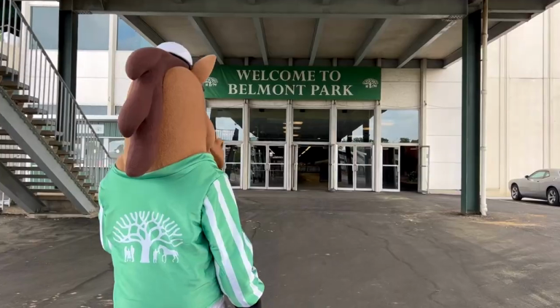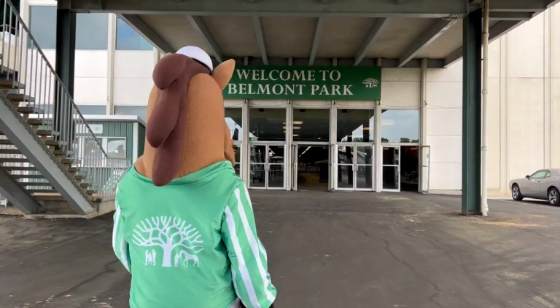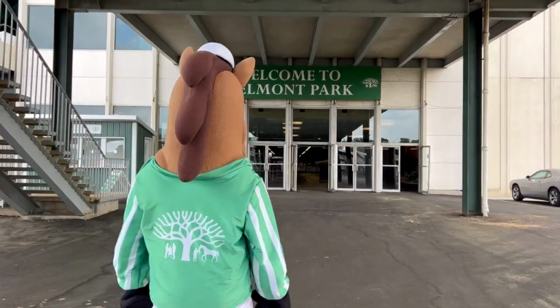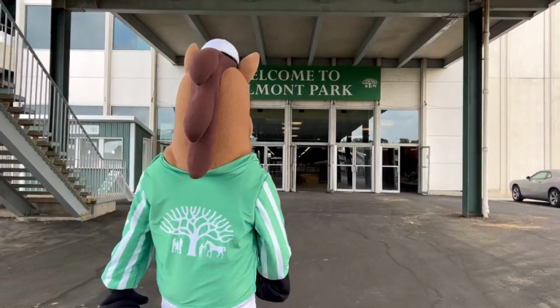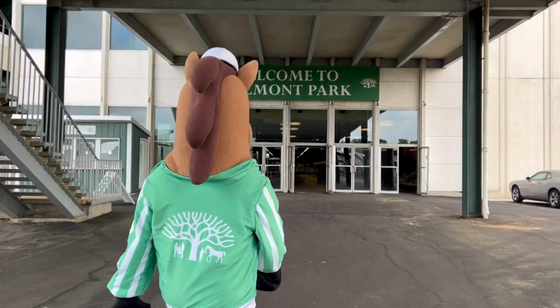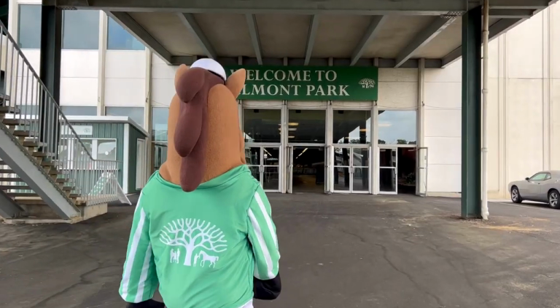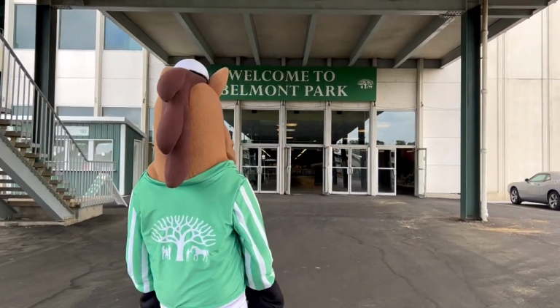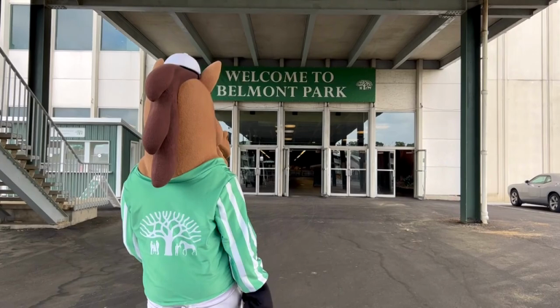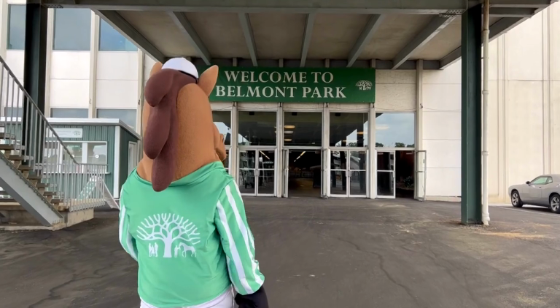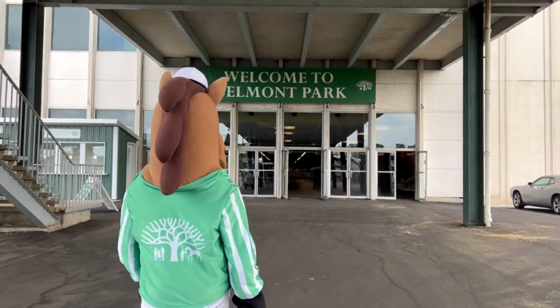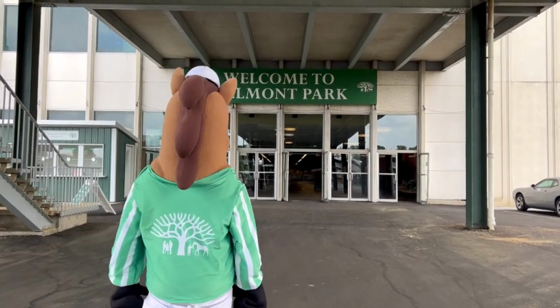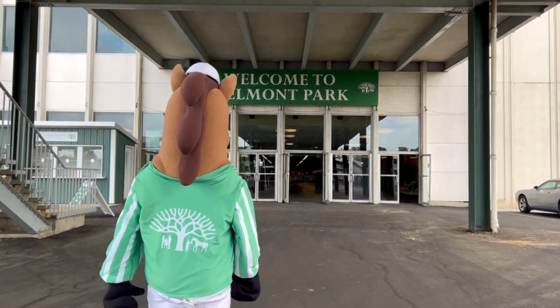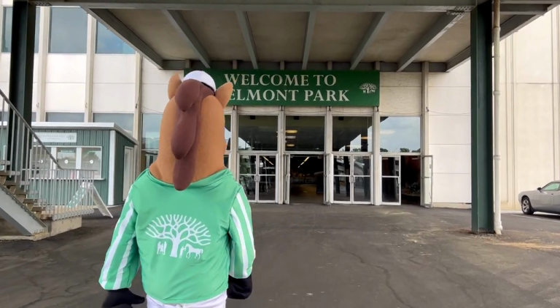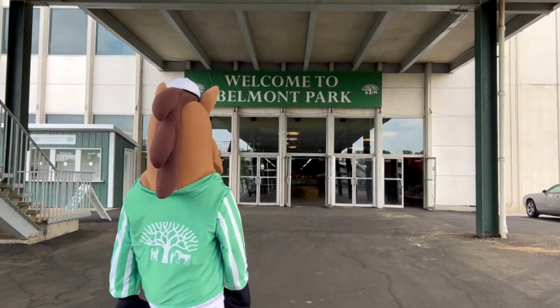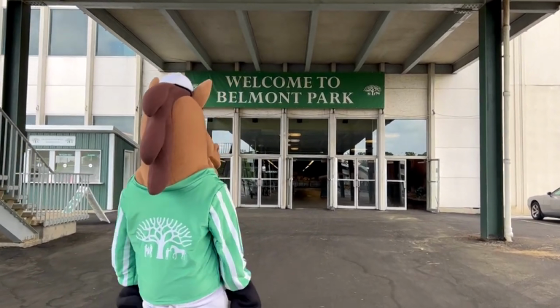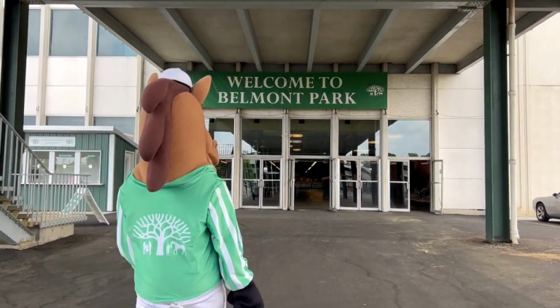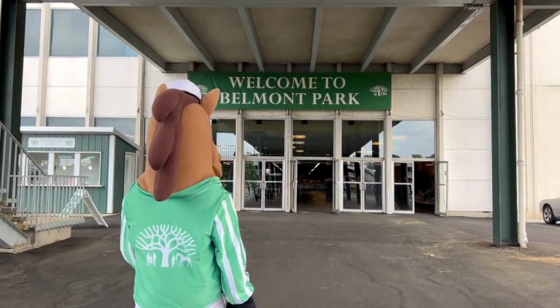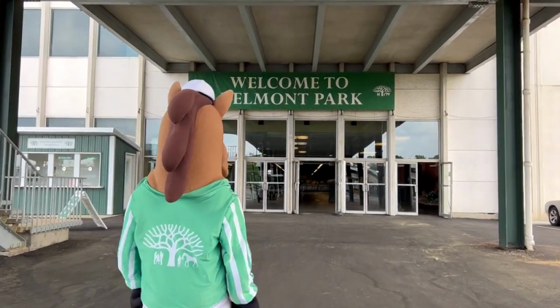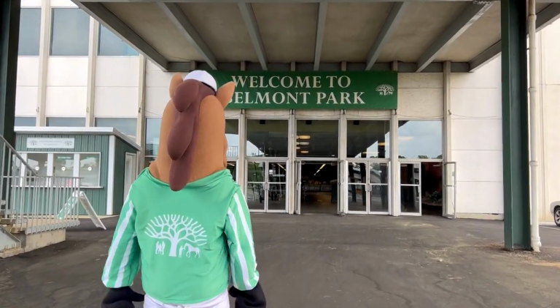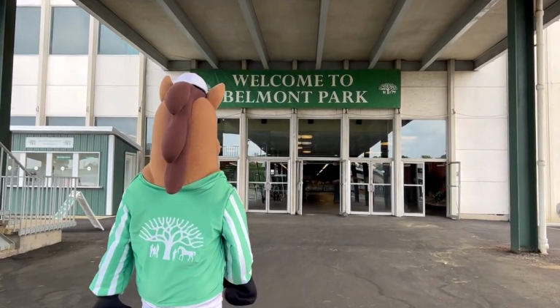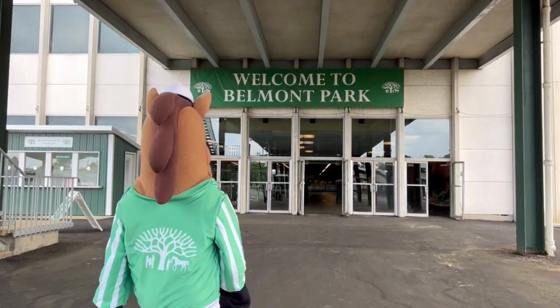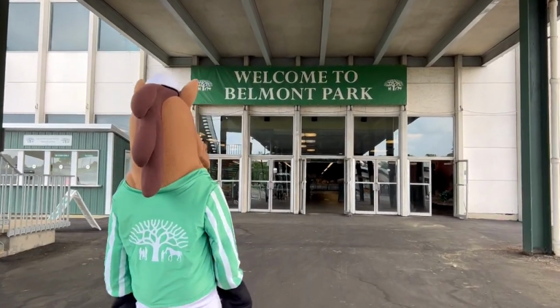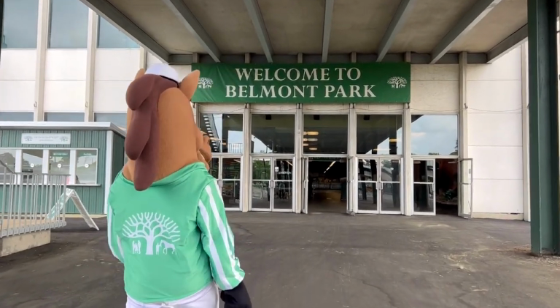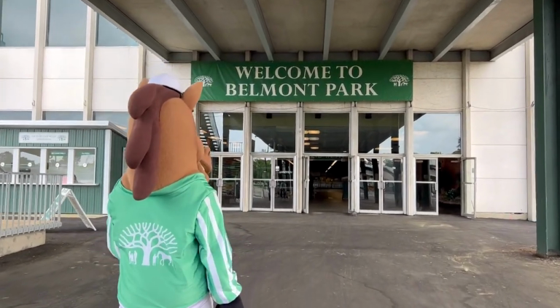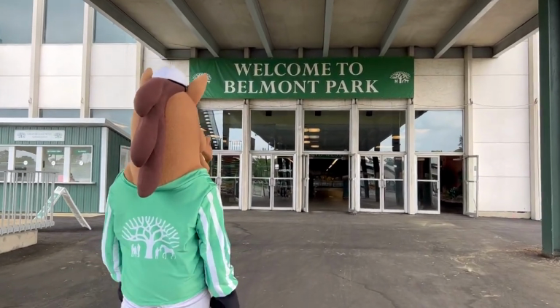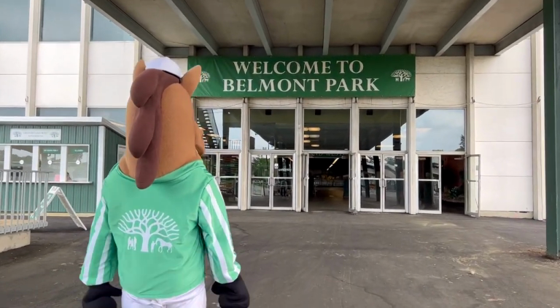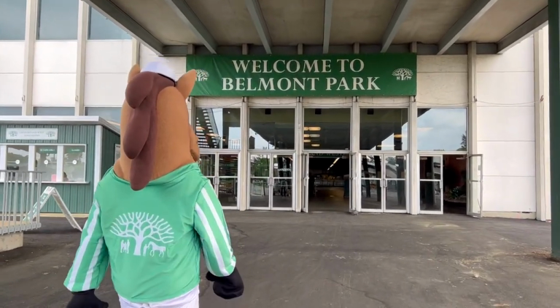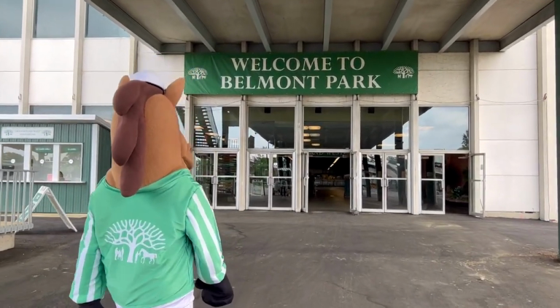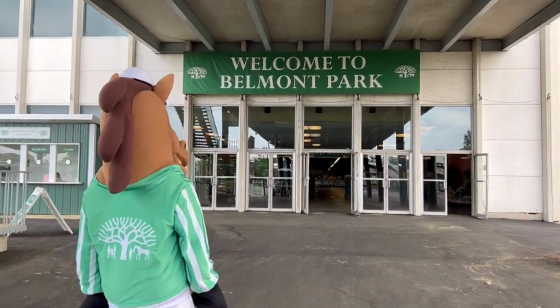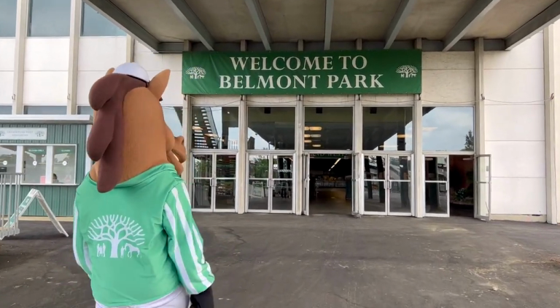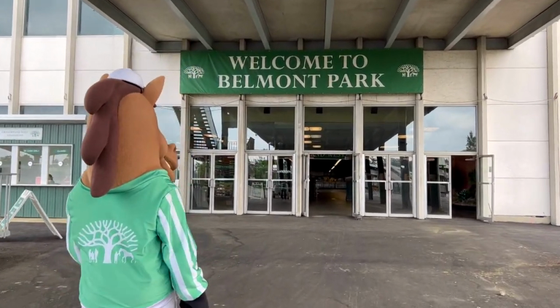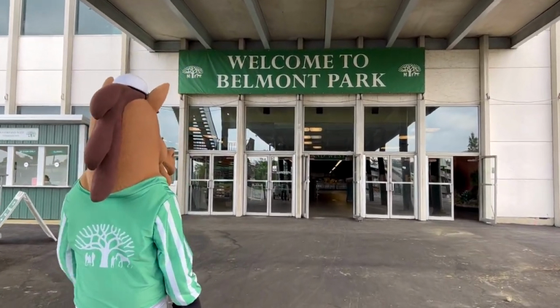Entrances can be found at the clubhouse on the east side, the Grand Stand on the west side, or in the backyard.